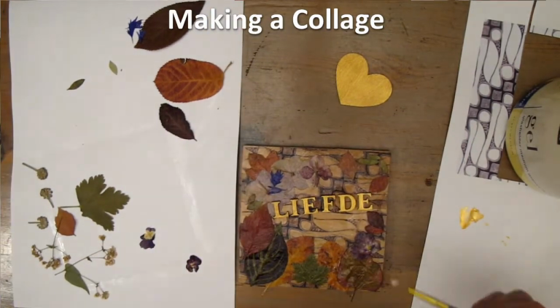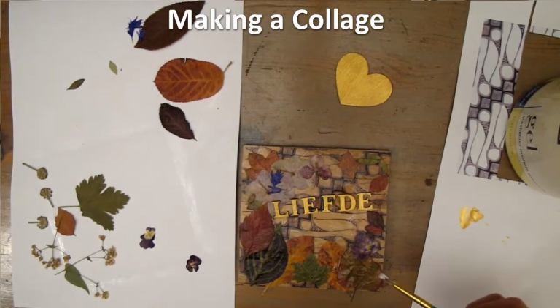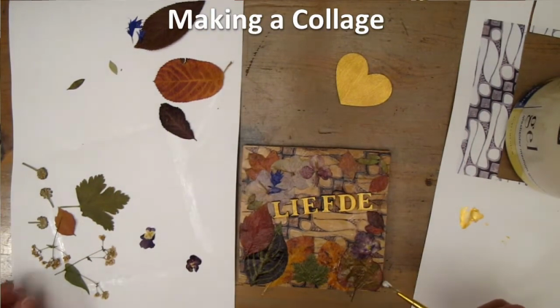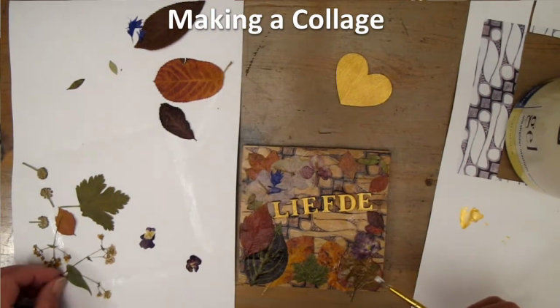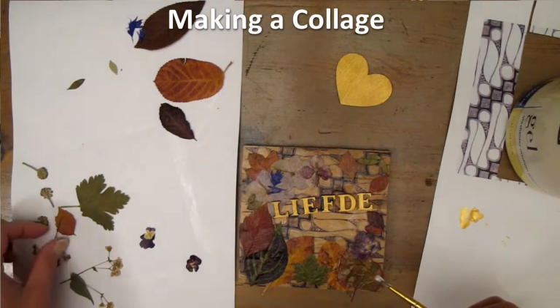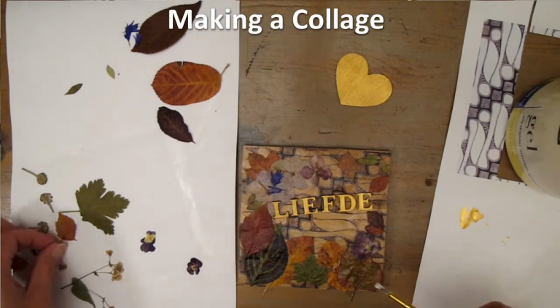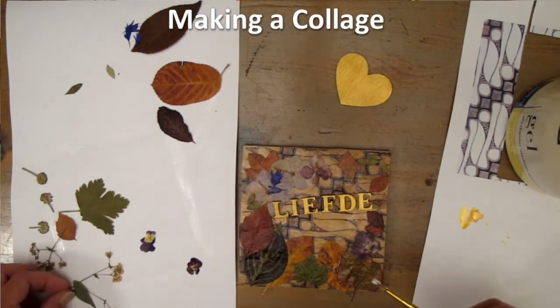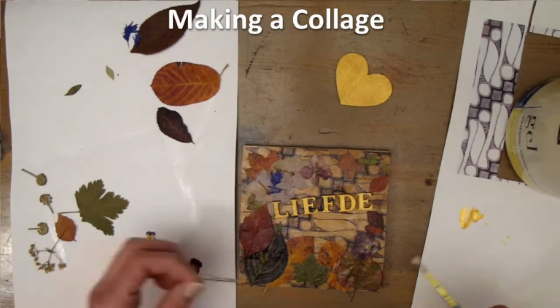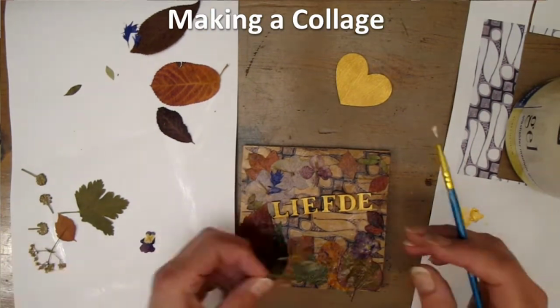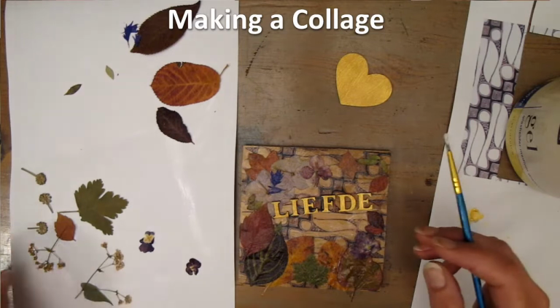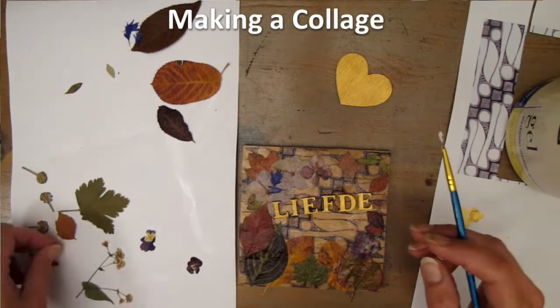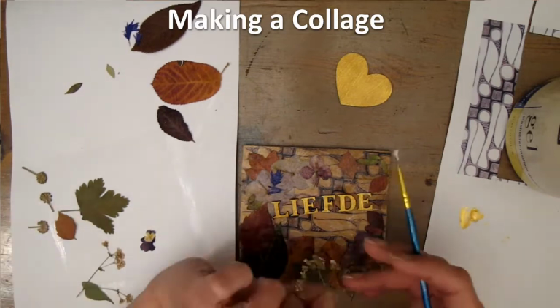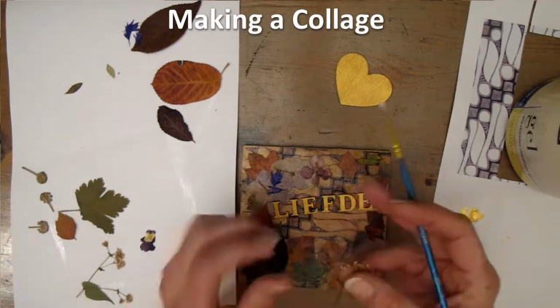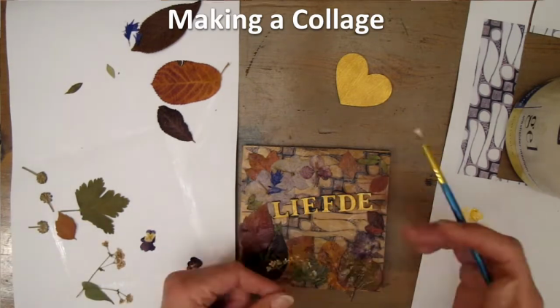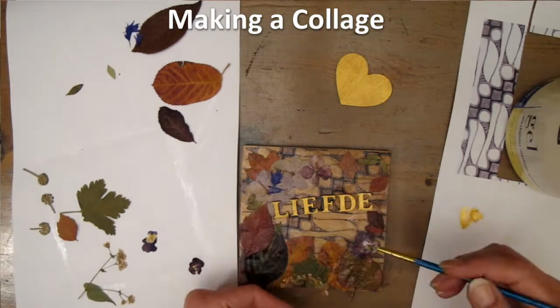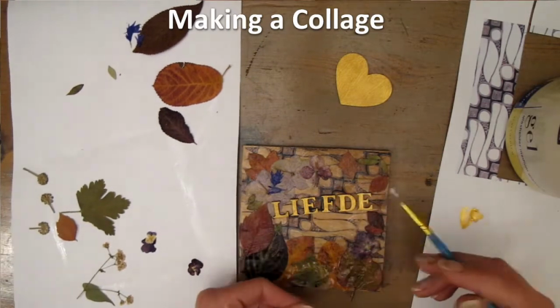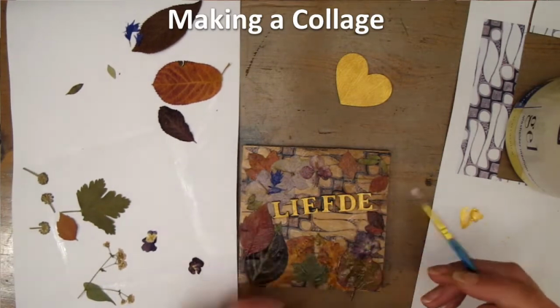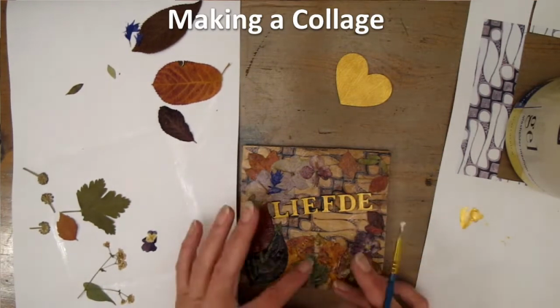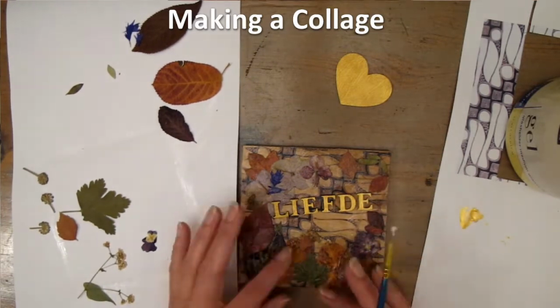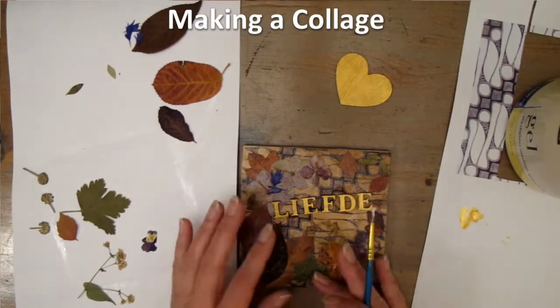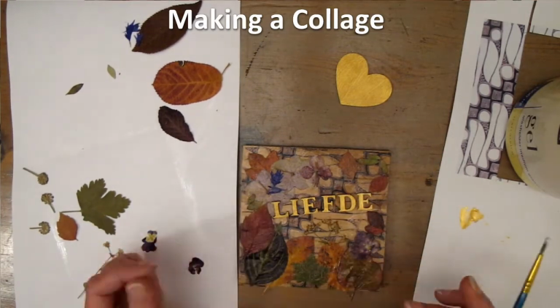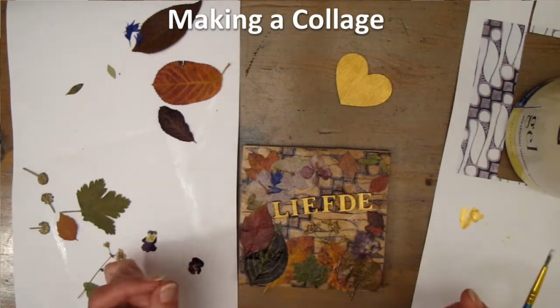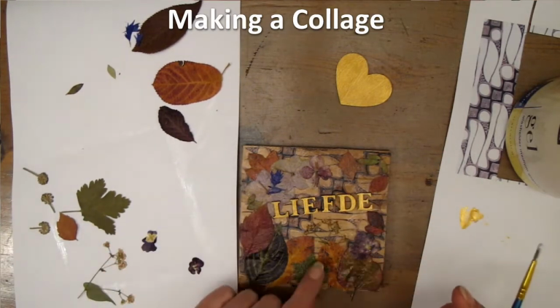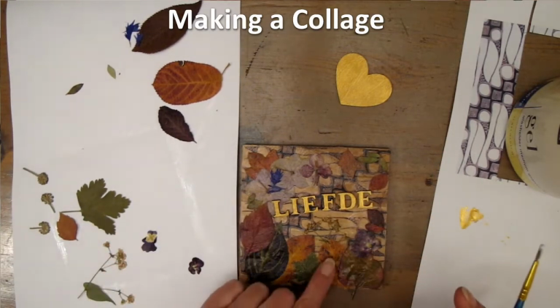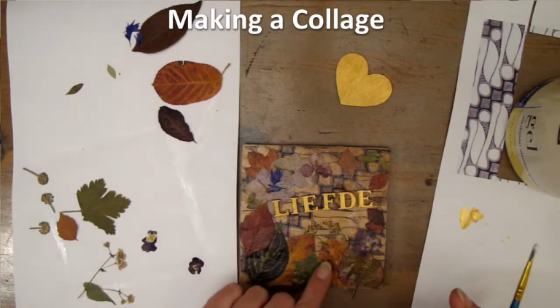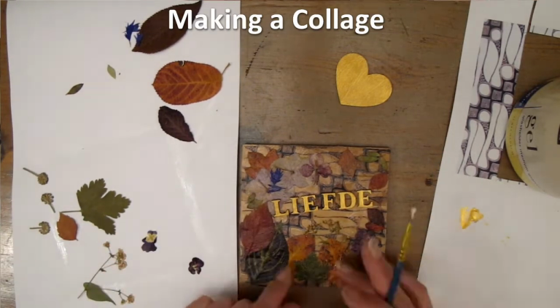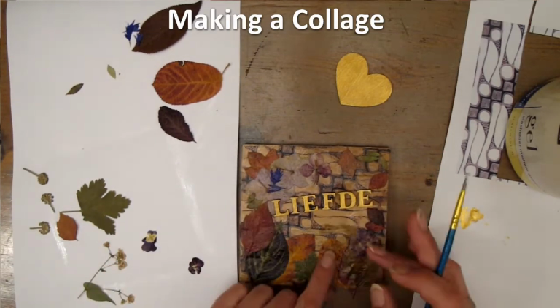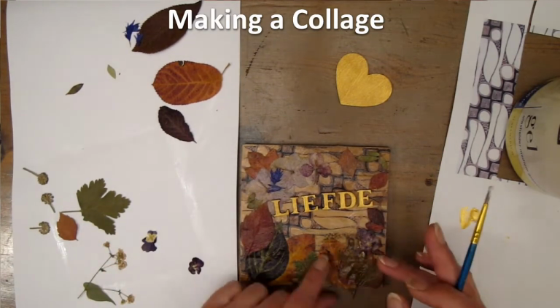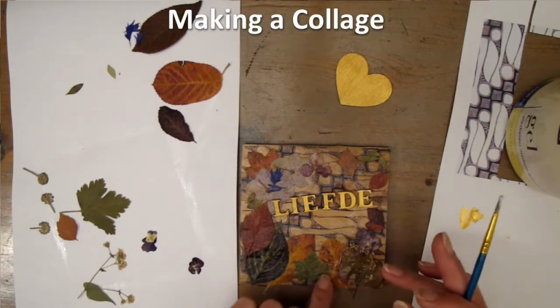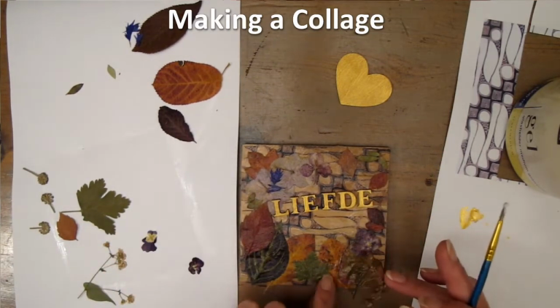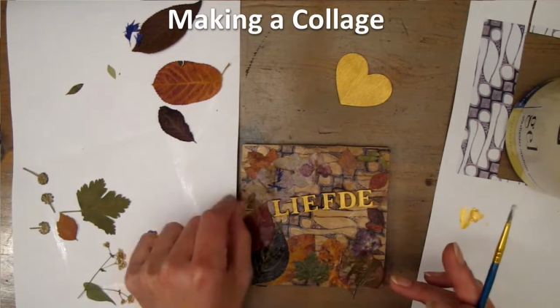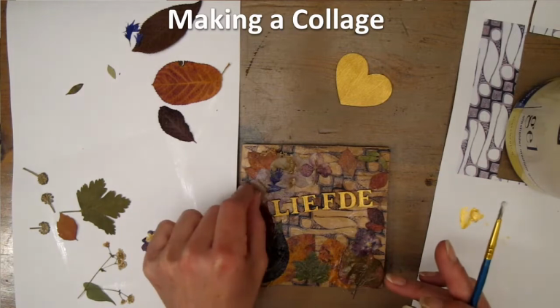So, with this project, less is not more. I'm going to keep on adding little beautiful thingies.